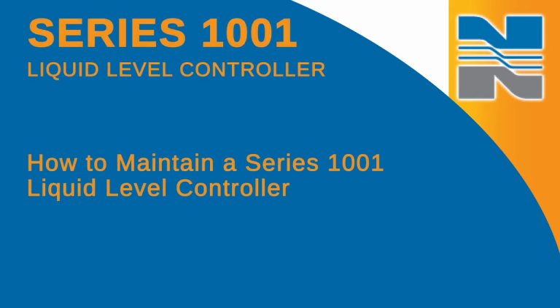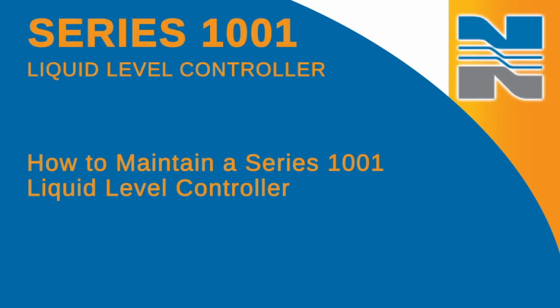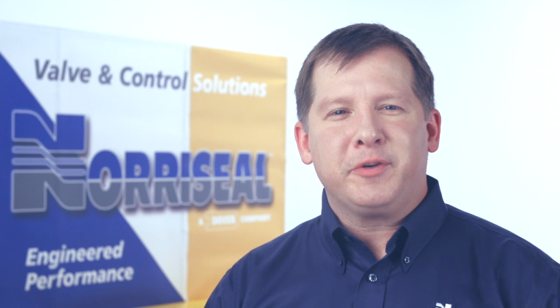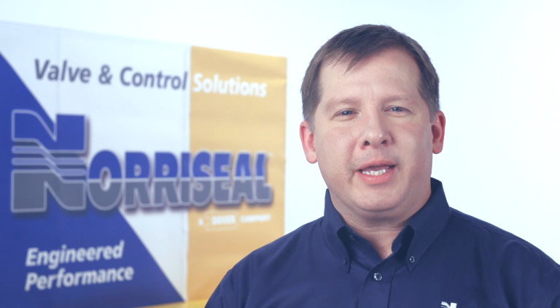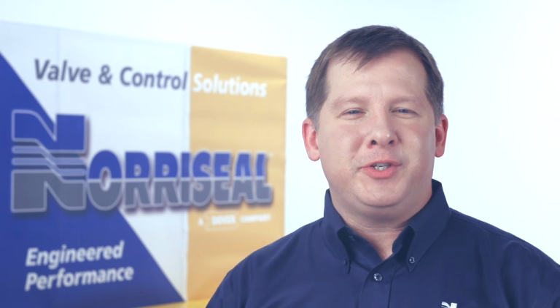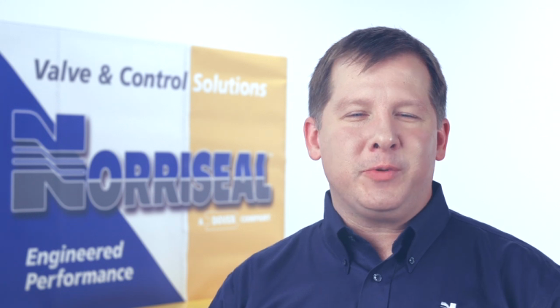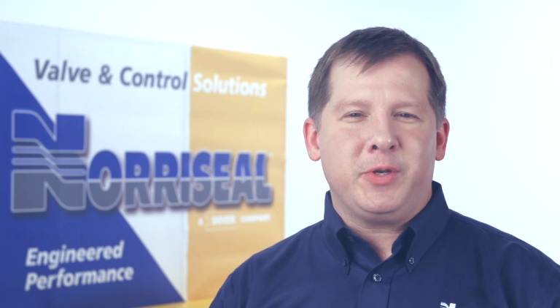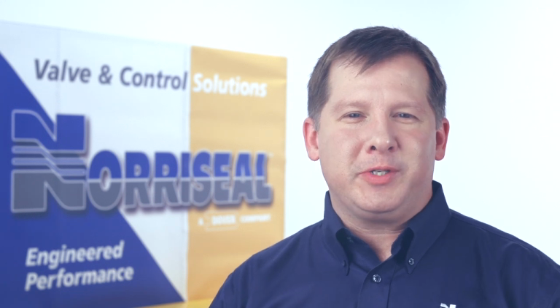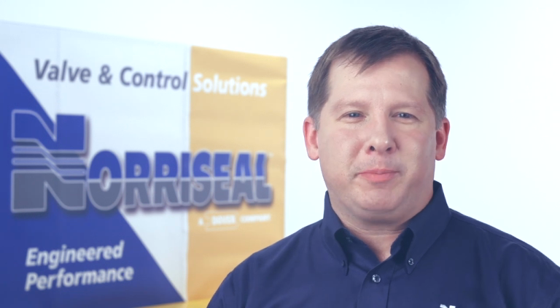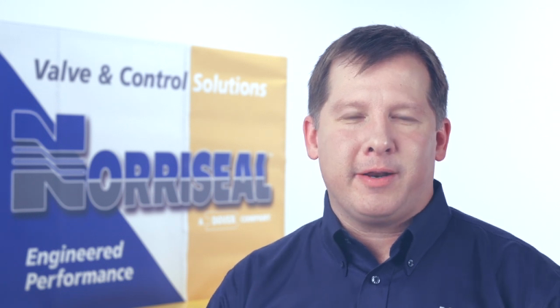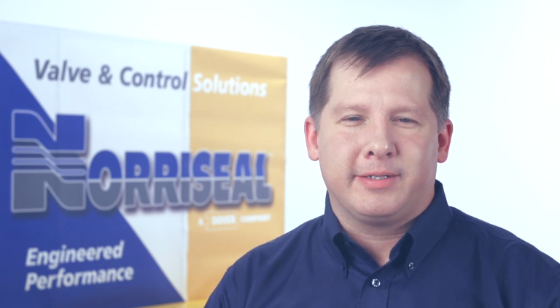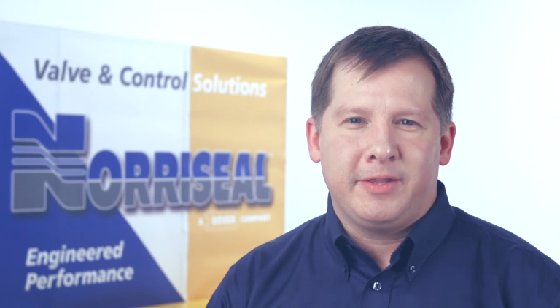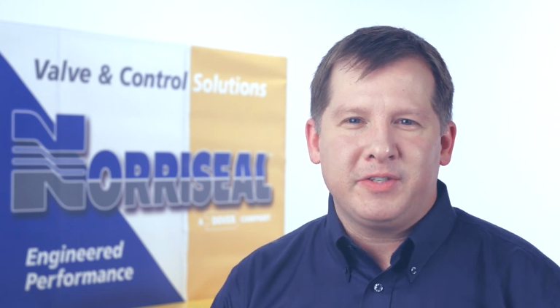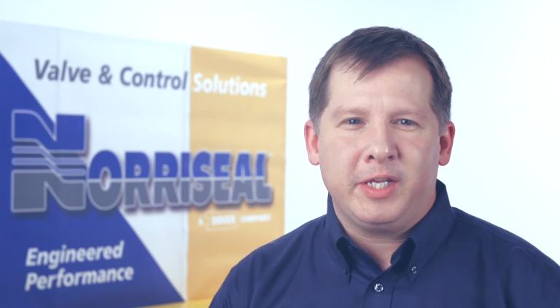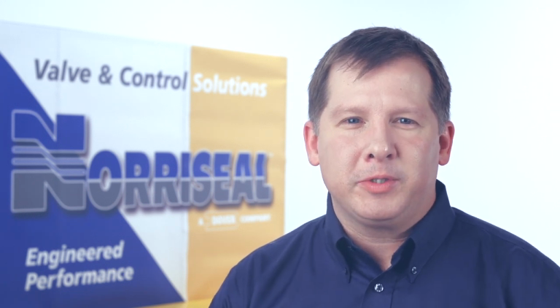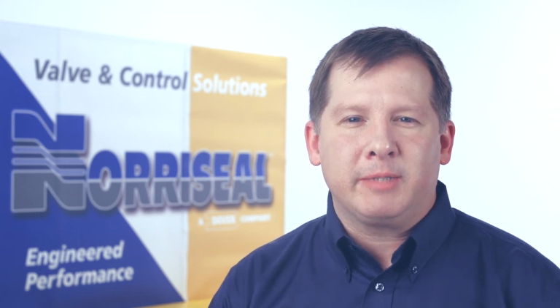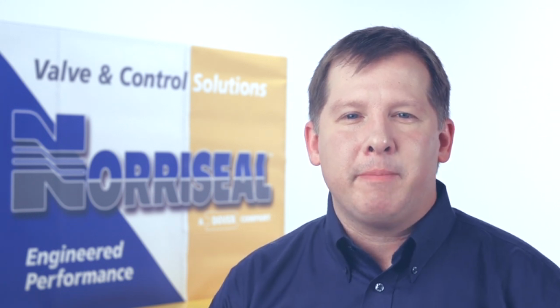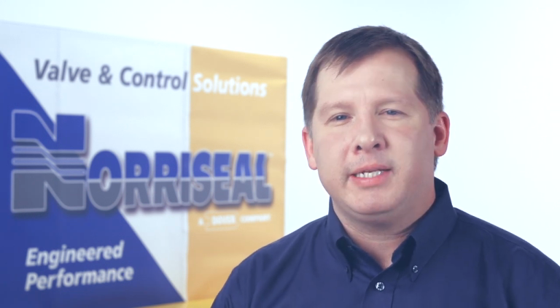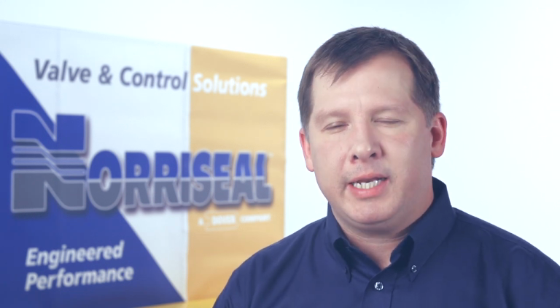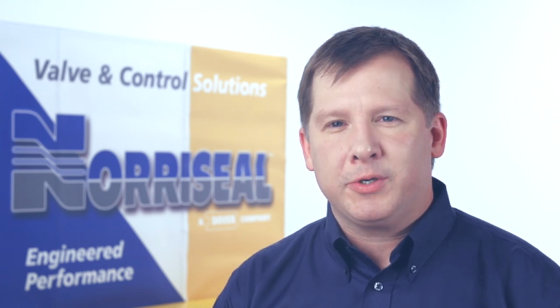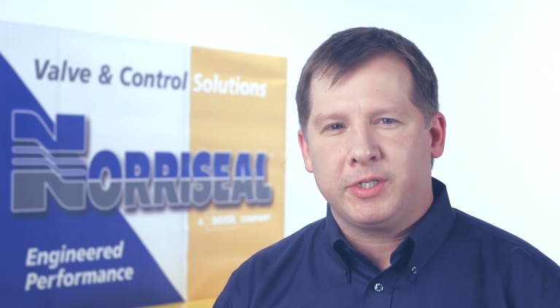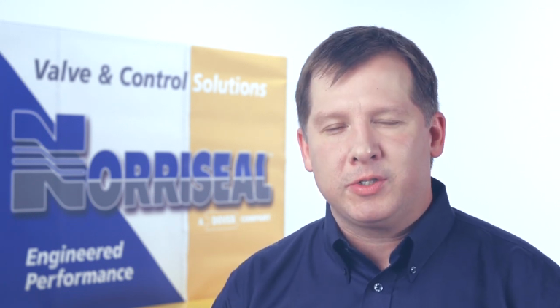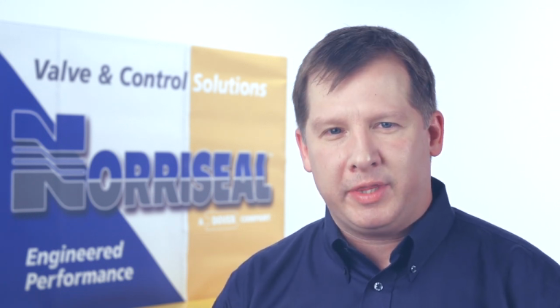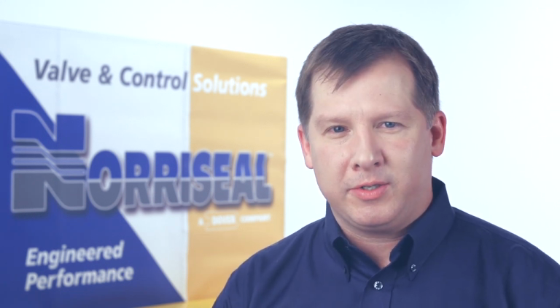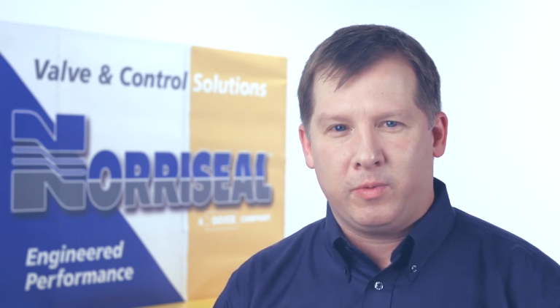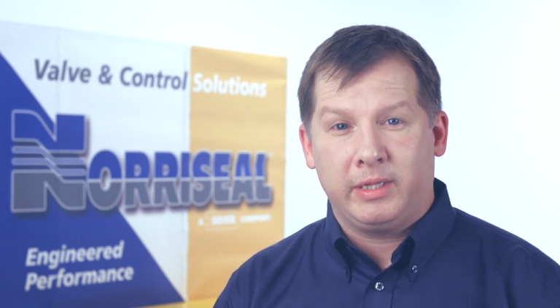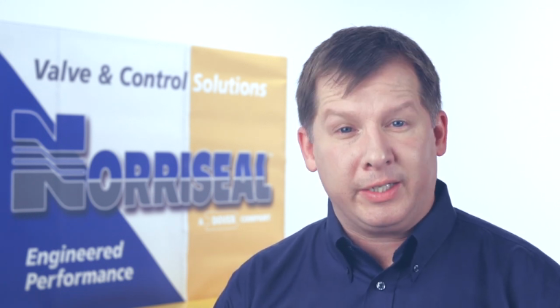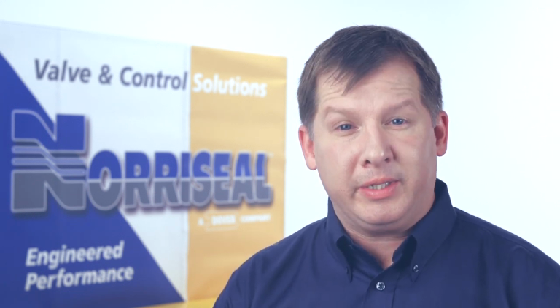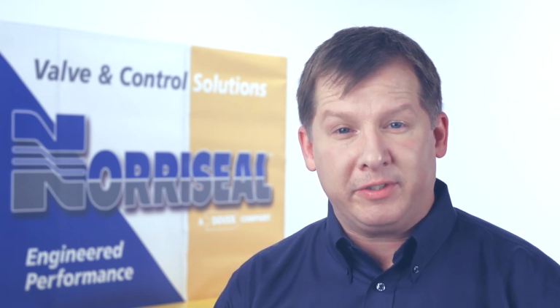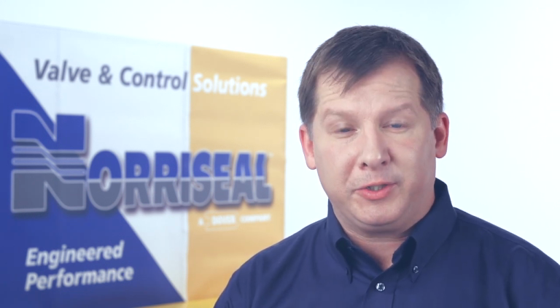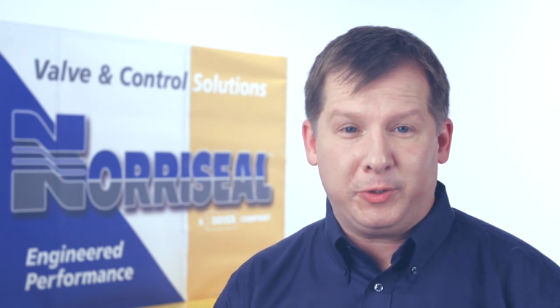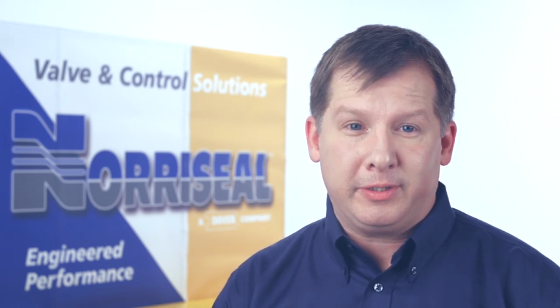Thank you for buying a genuine Neurasil product. In this video, we'll talk about maintaining your Series 1001 liquid level controller.